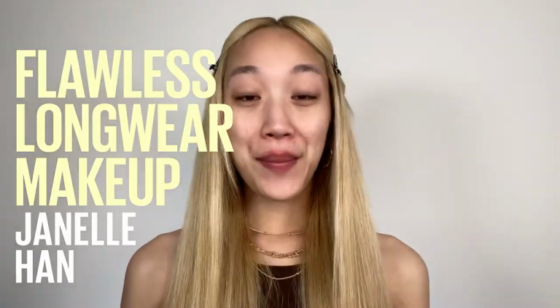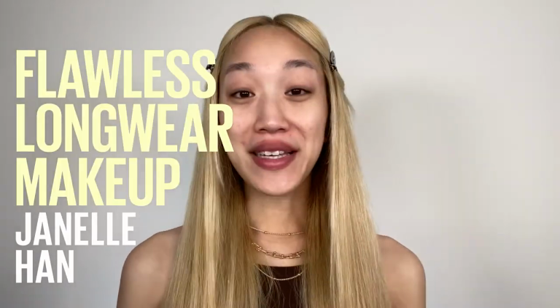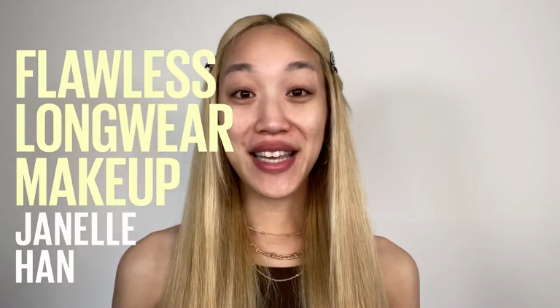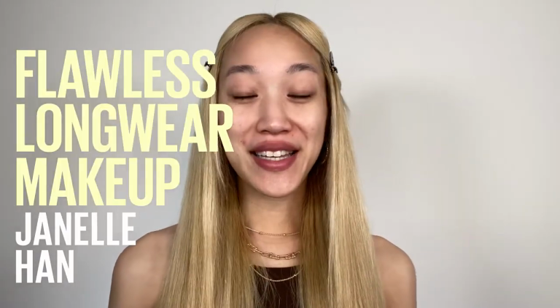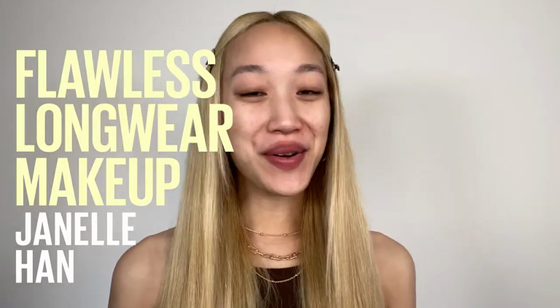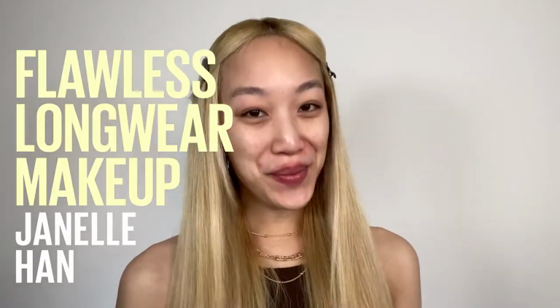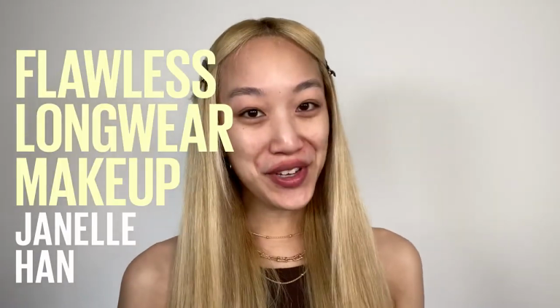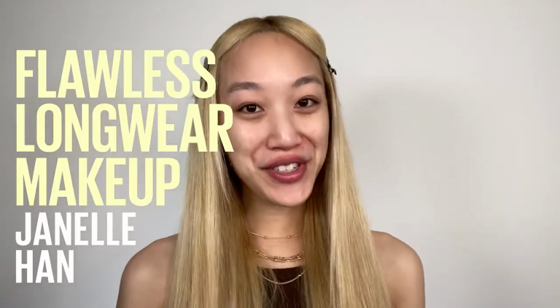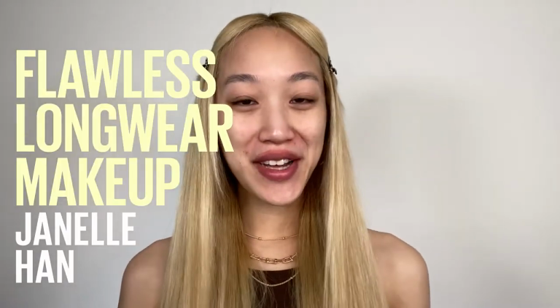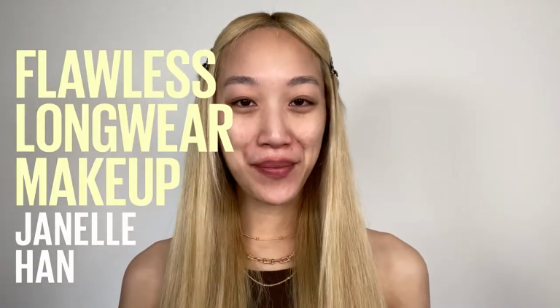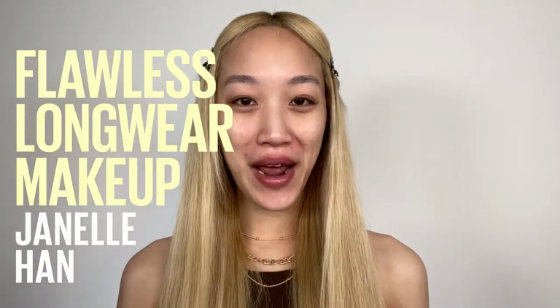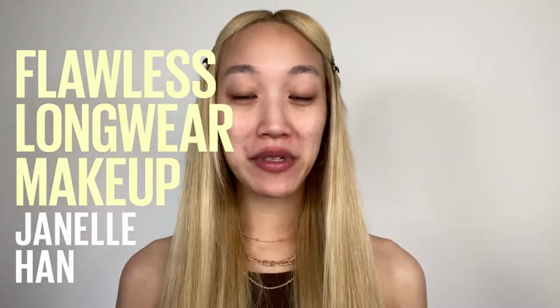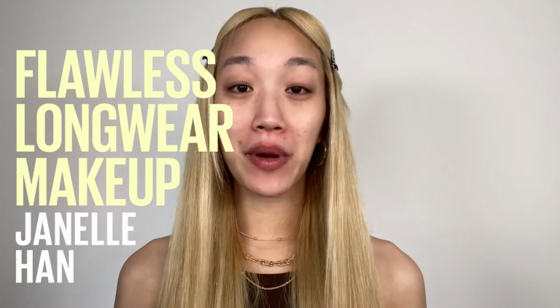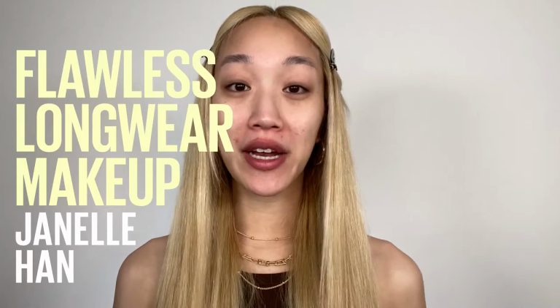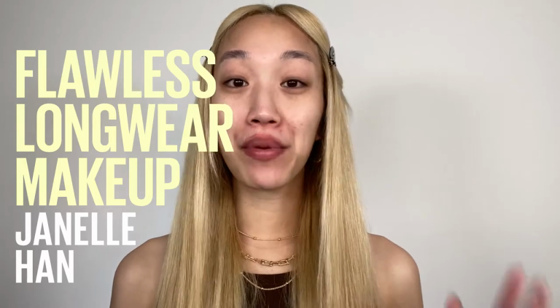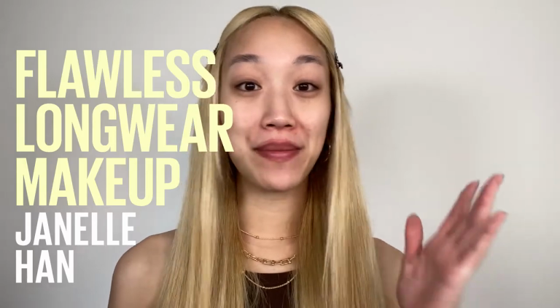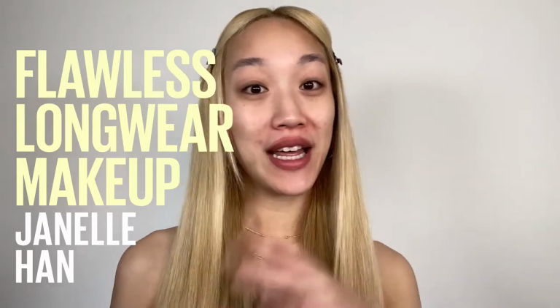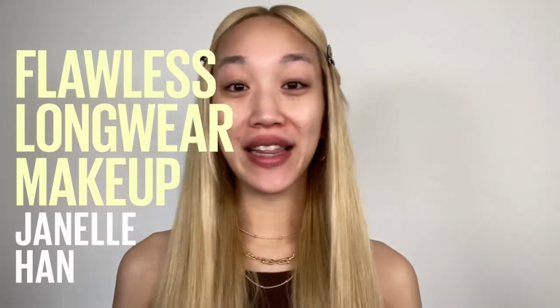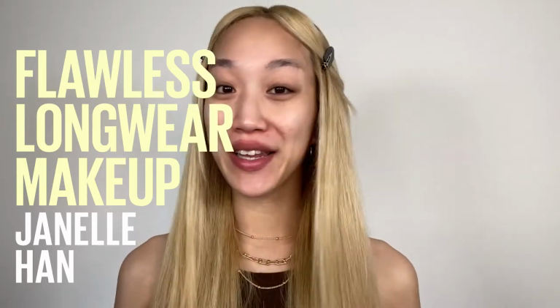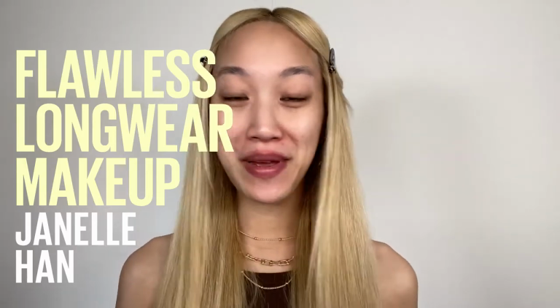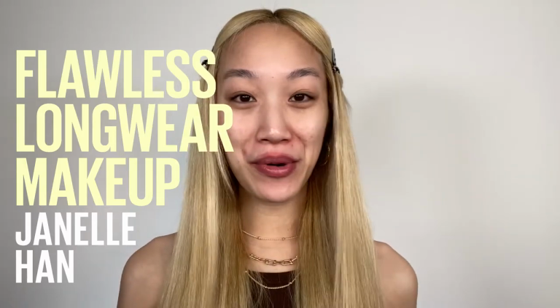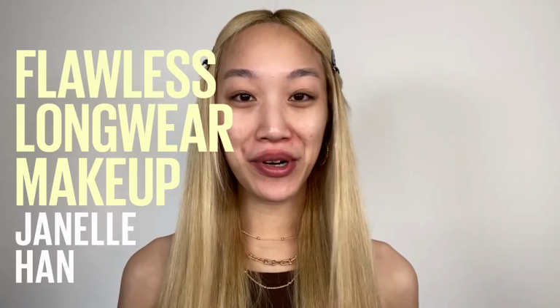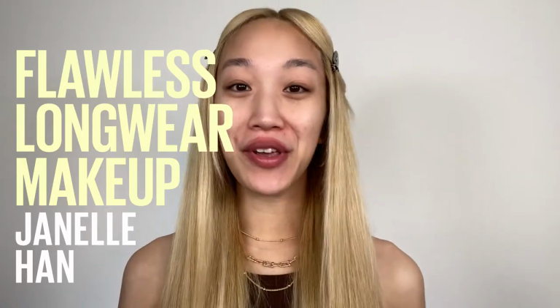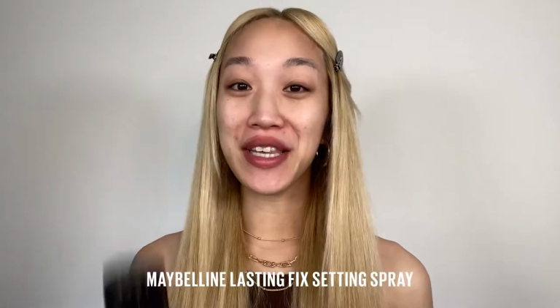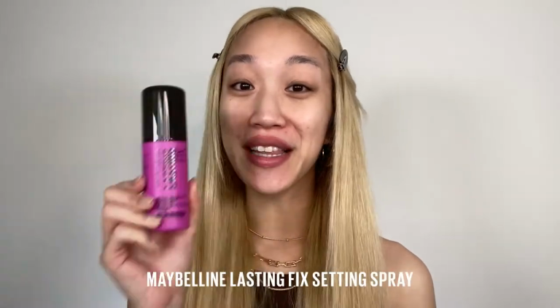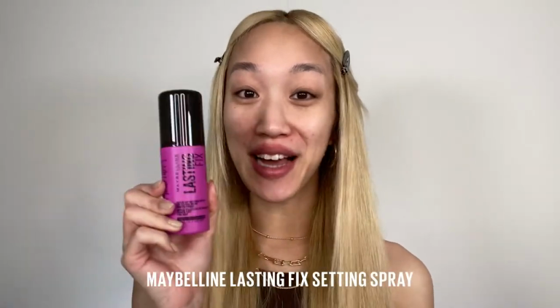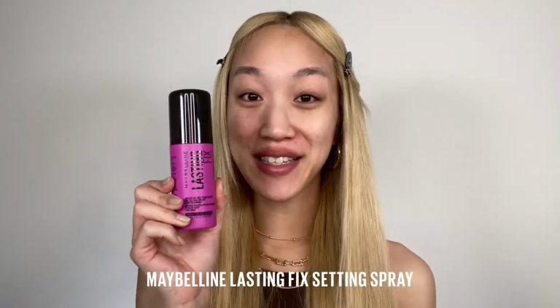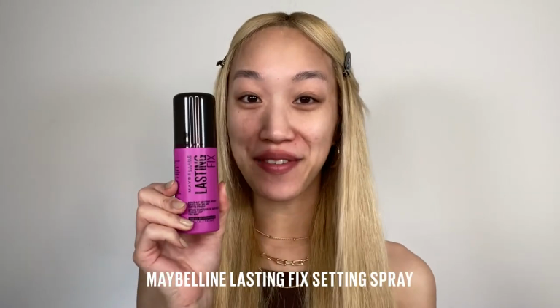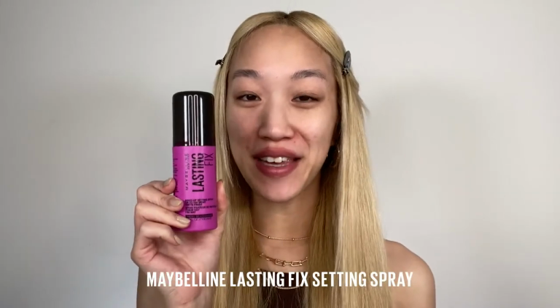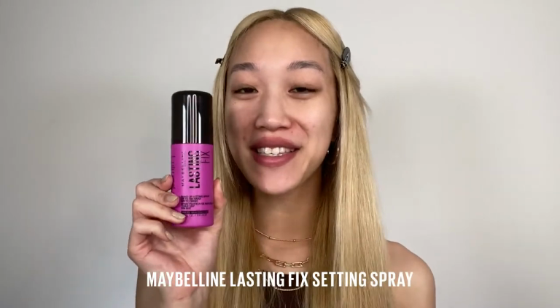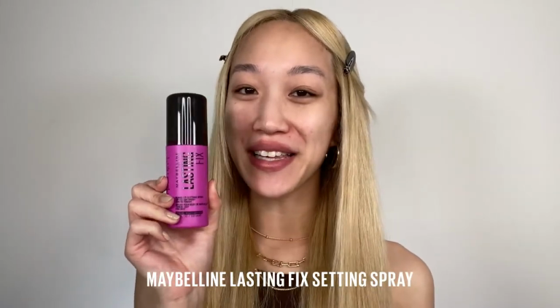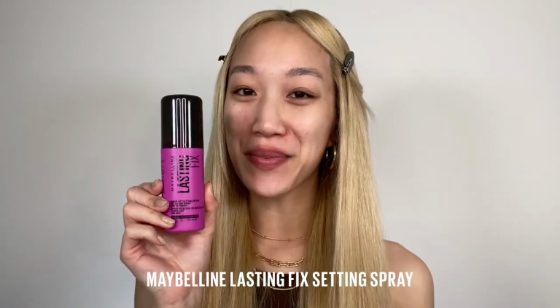My skin is all moisturized and prepped, but we're going to prep it a little bit more using the Lasting Fix setting spray.